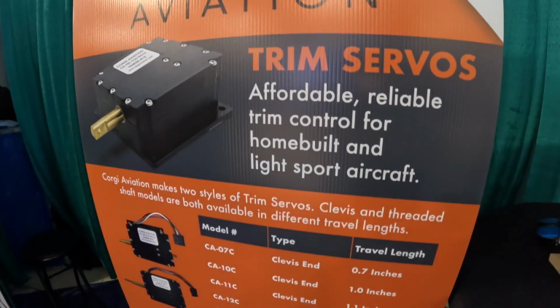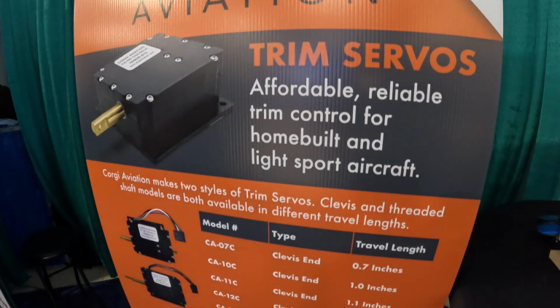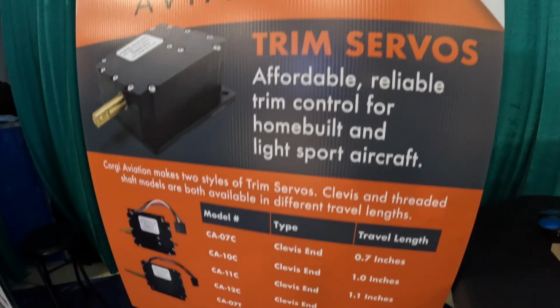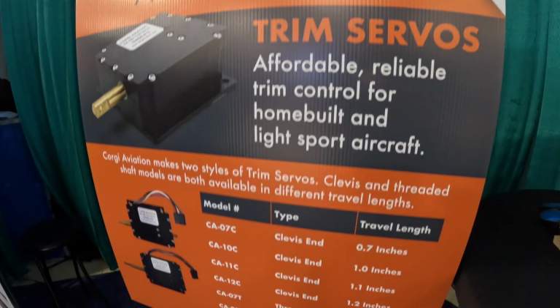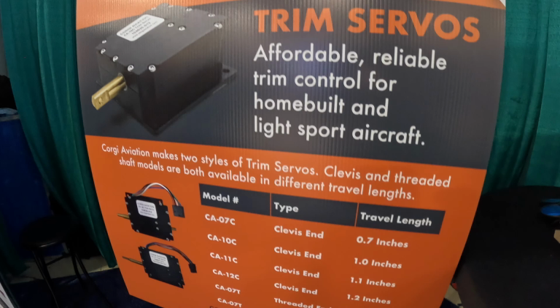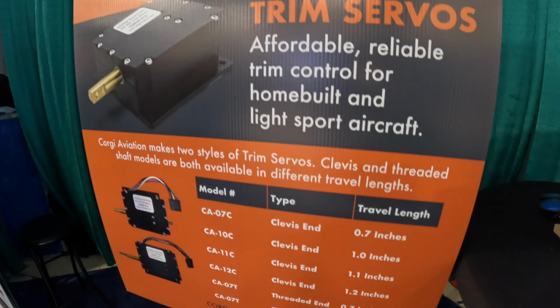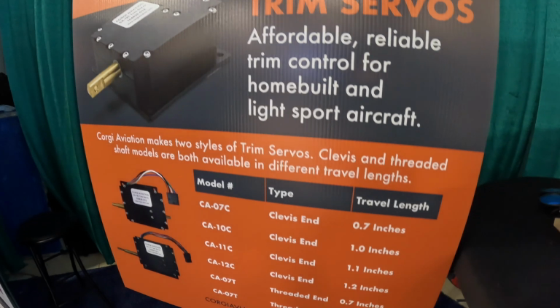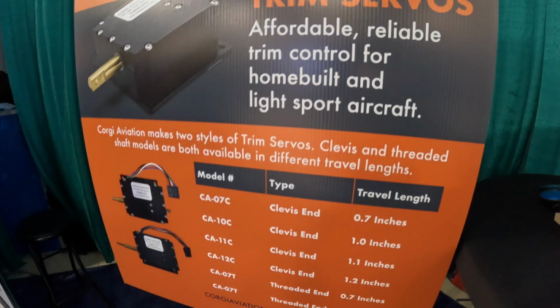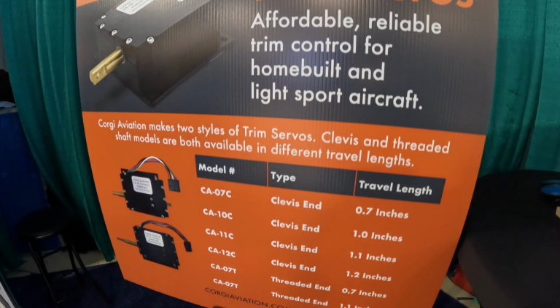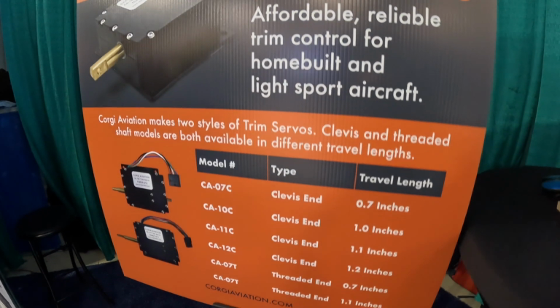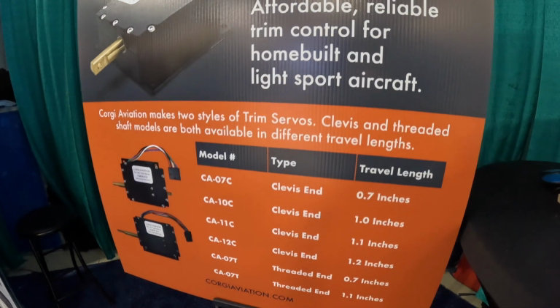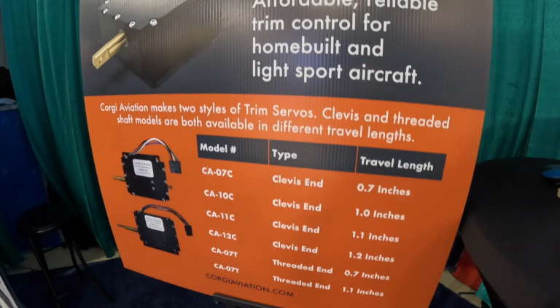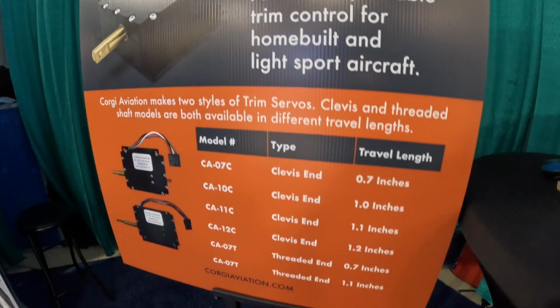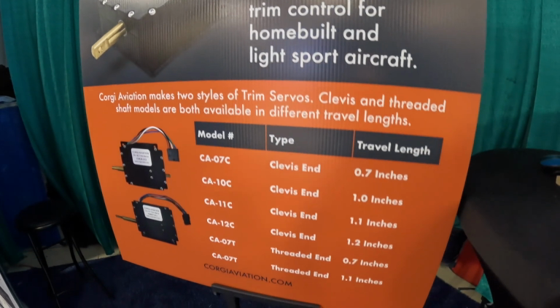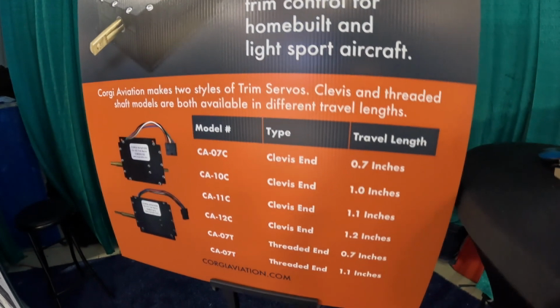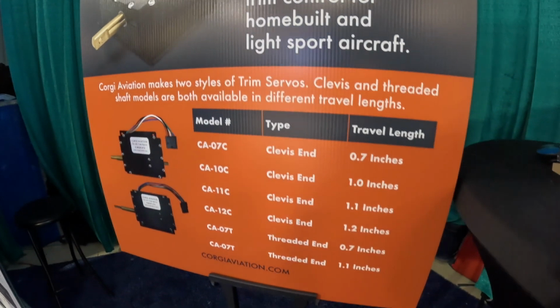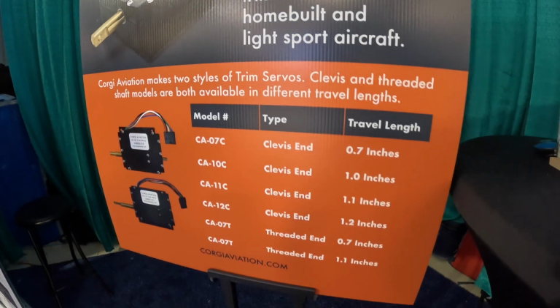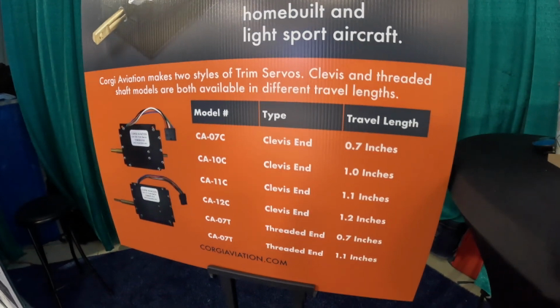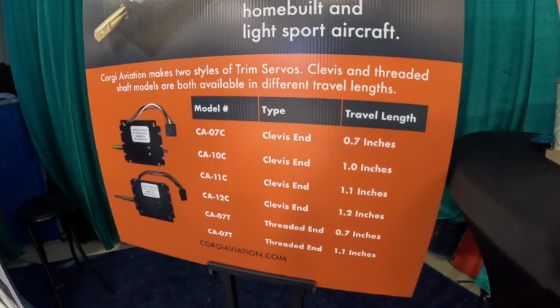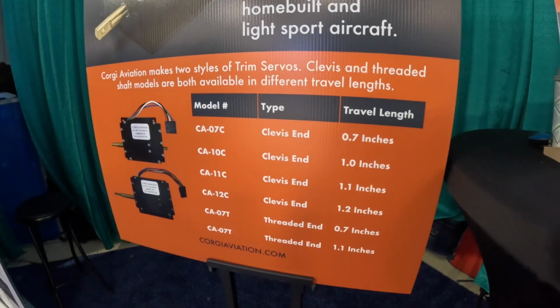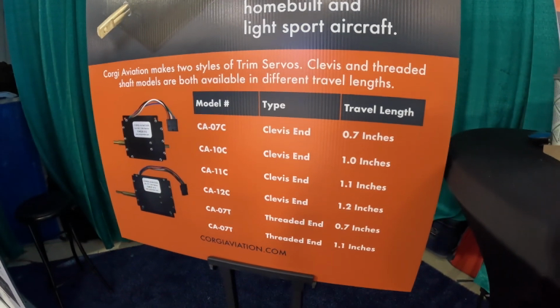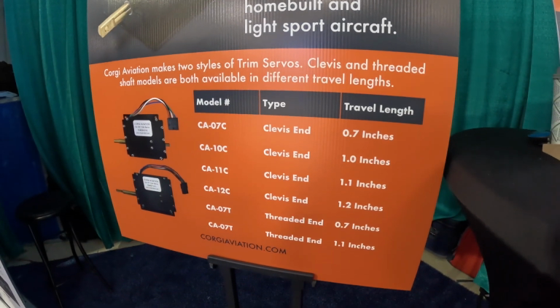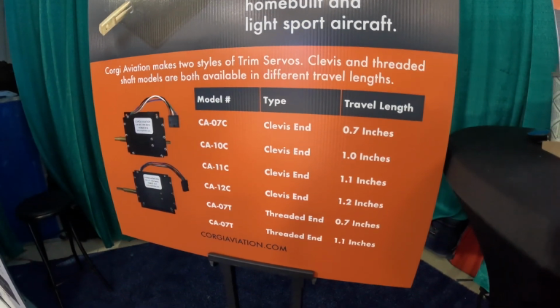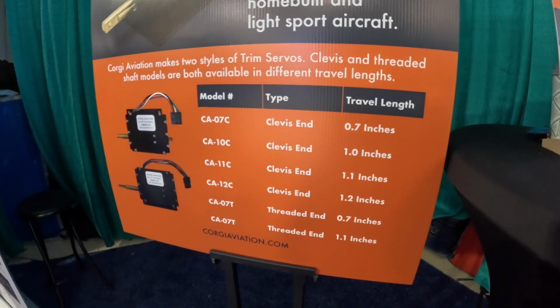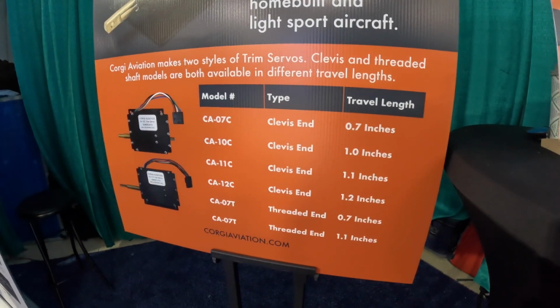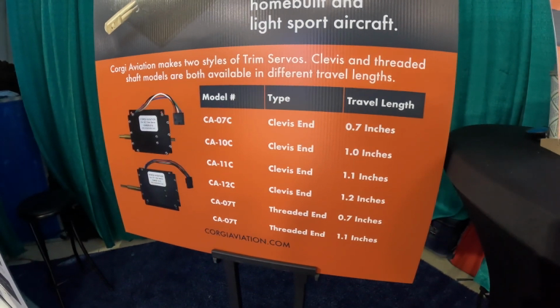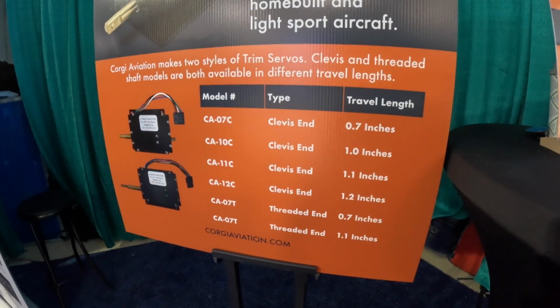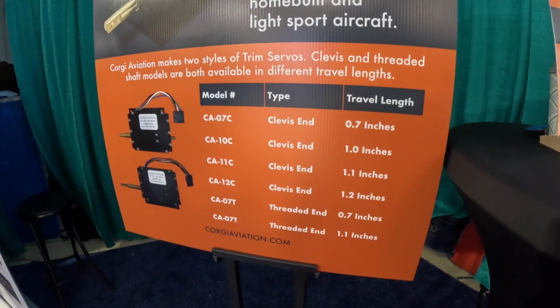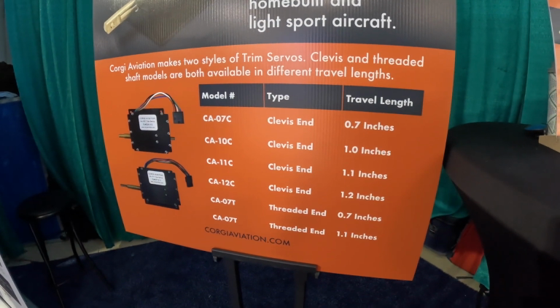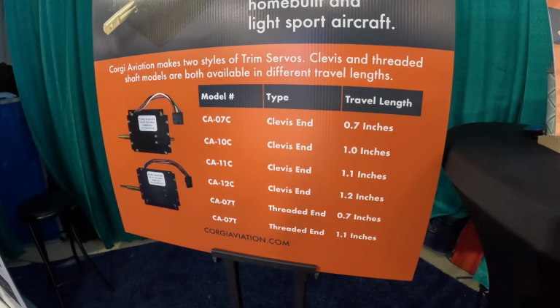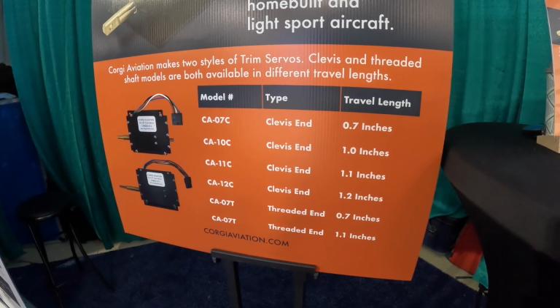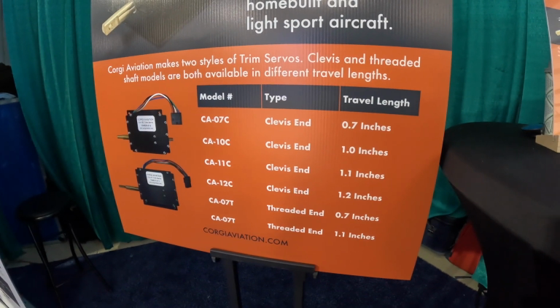They're available at CorgiAviation.com and also at Aircraft Spruce.